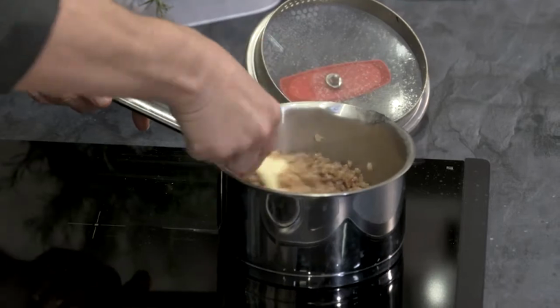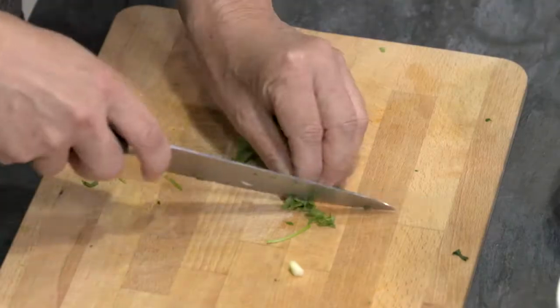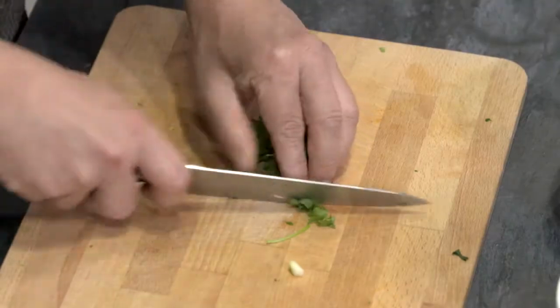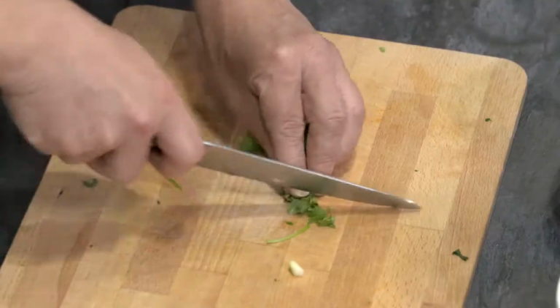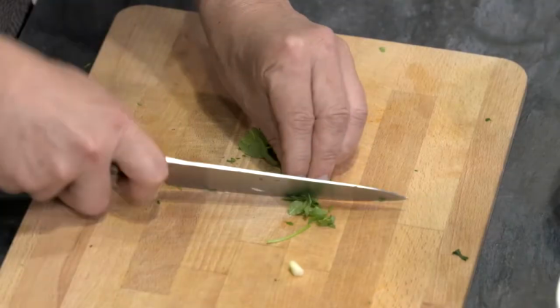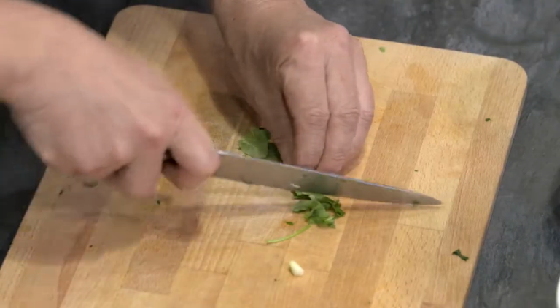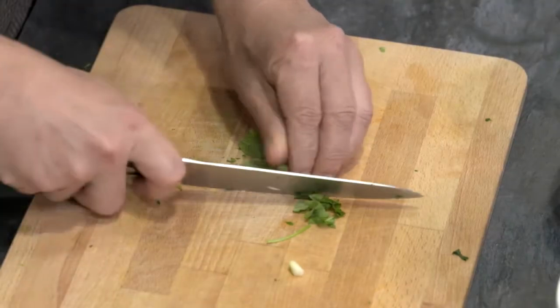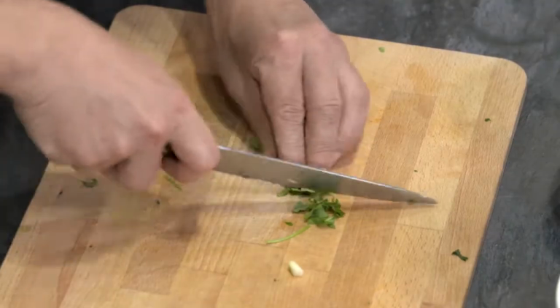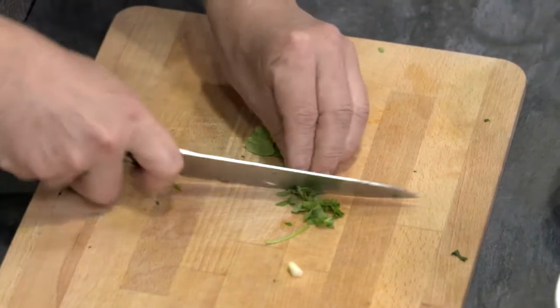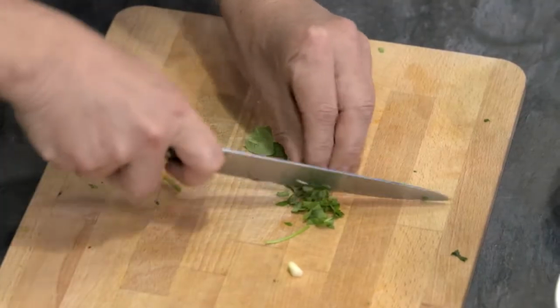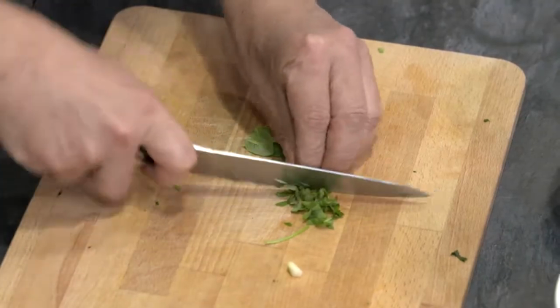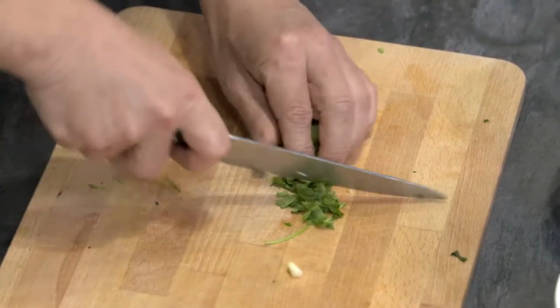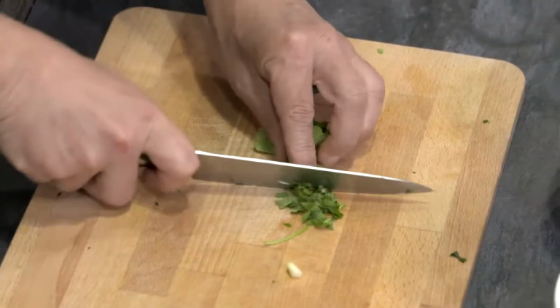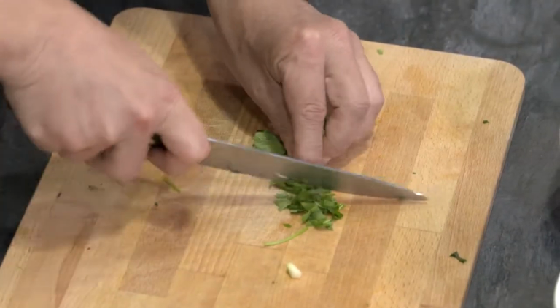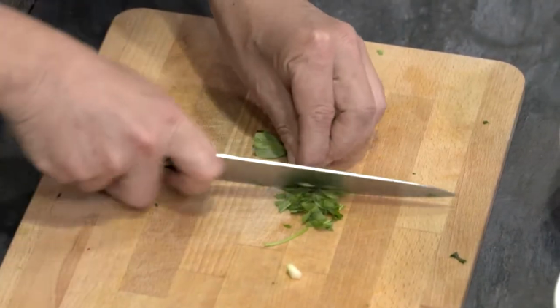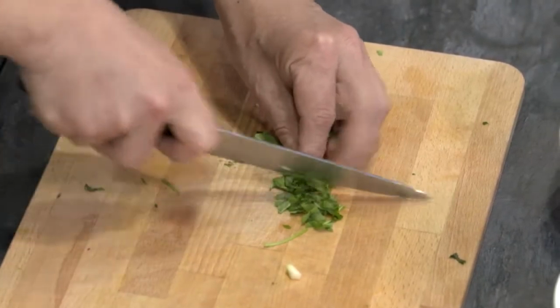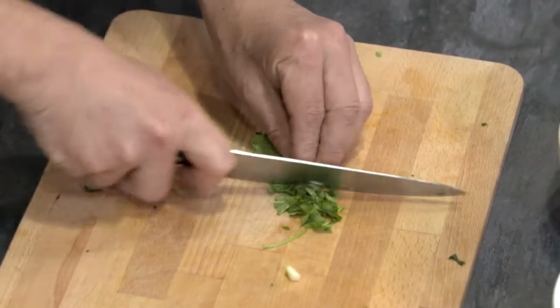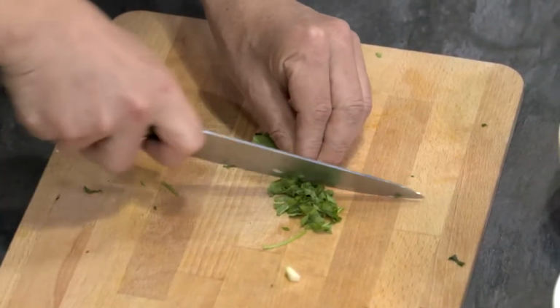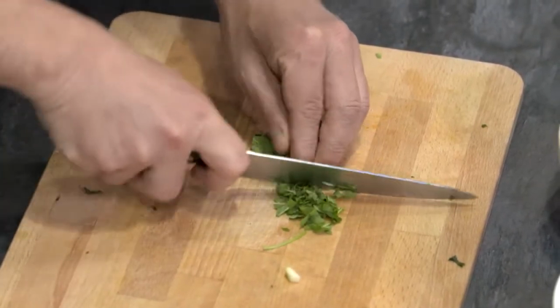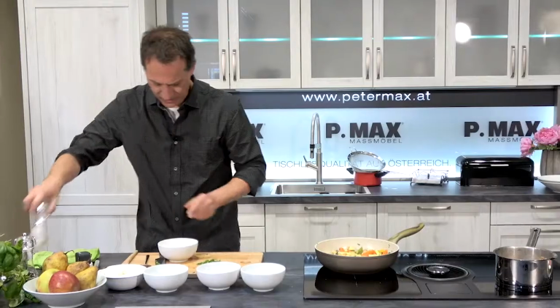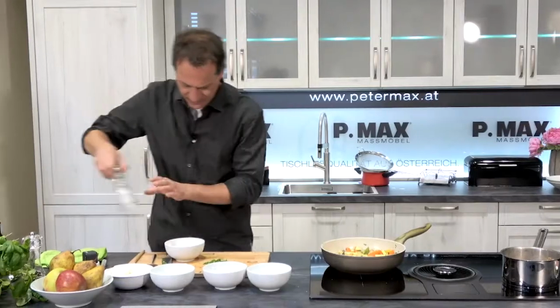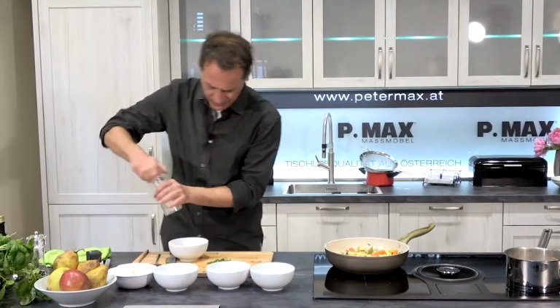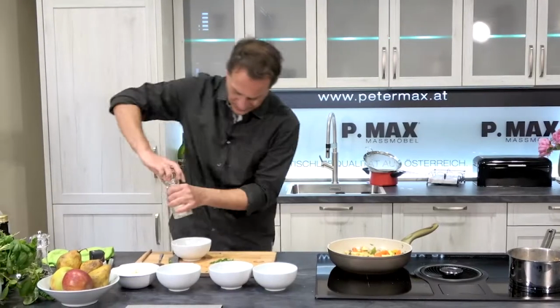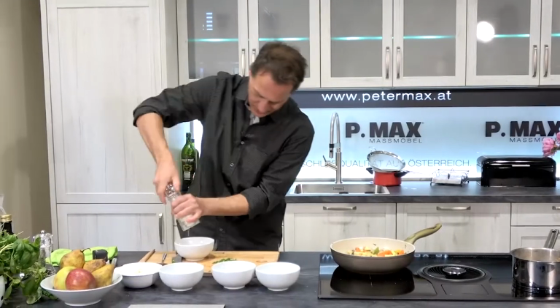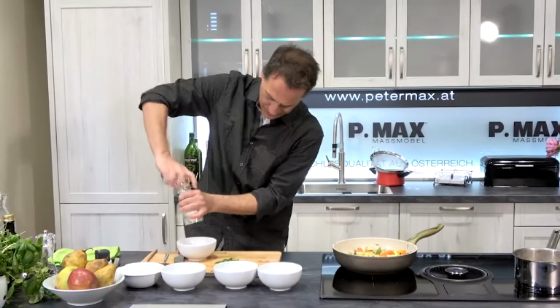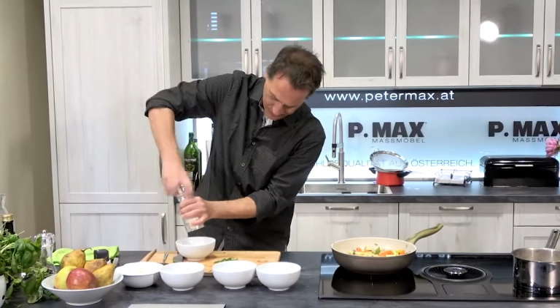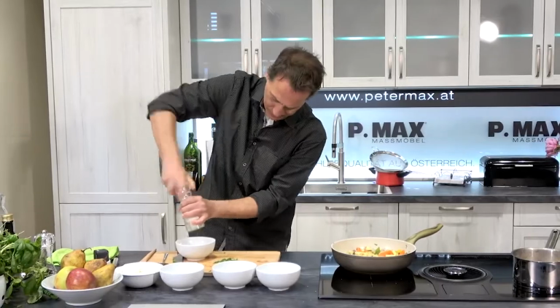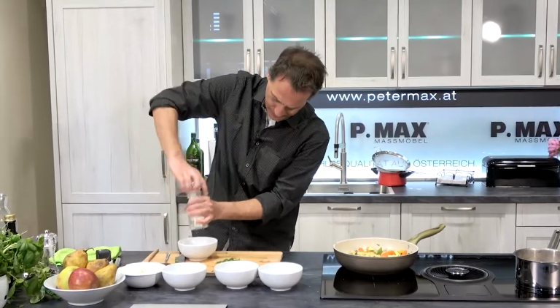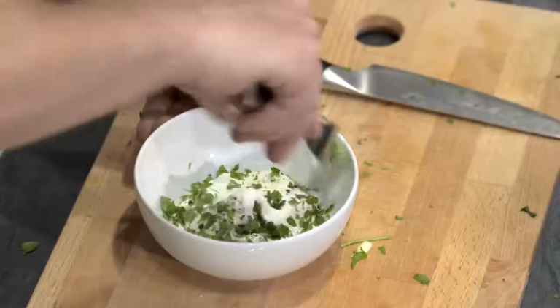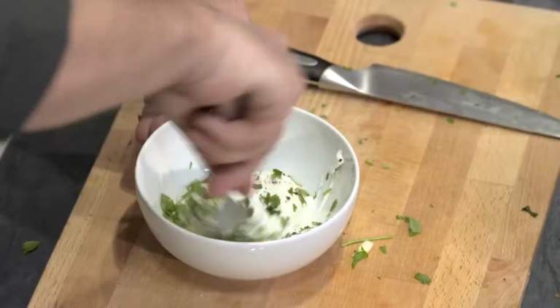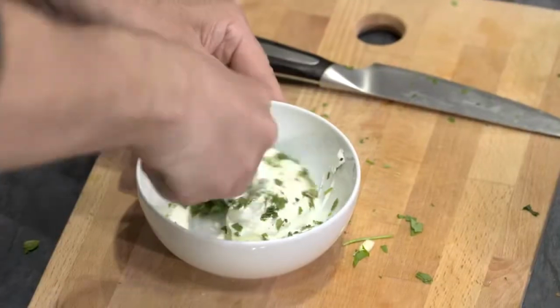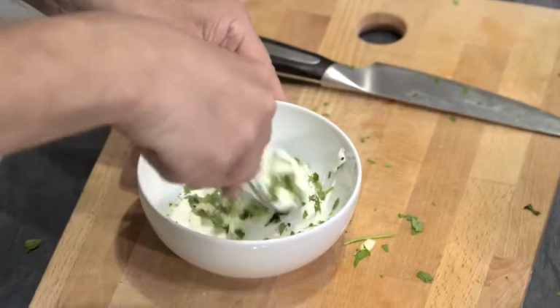Jetzt schneide ich noch die Kräuter. Ein Sauerrahm-Dip soll es ja noch sein. Salz, Pfeffer für den Kräuterdip. Kräuter dazu.